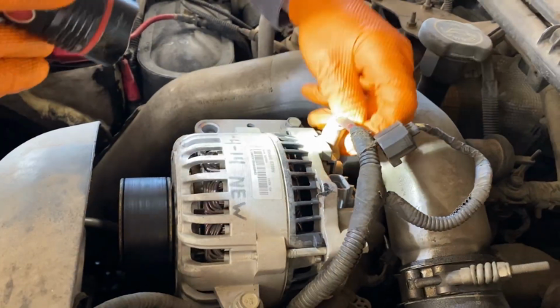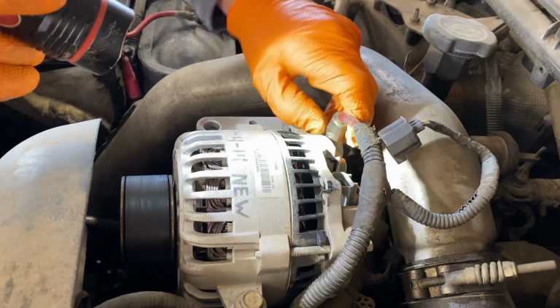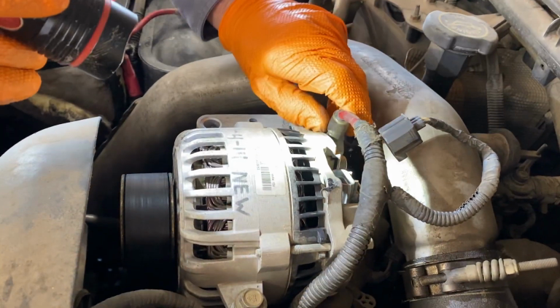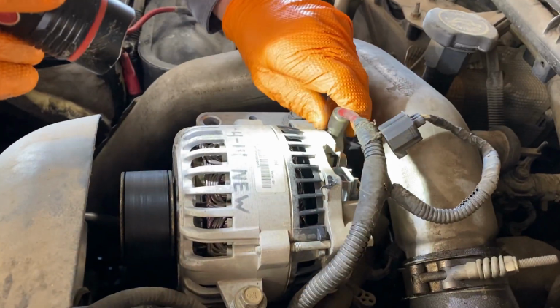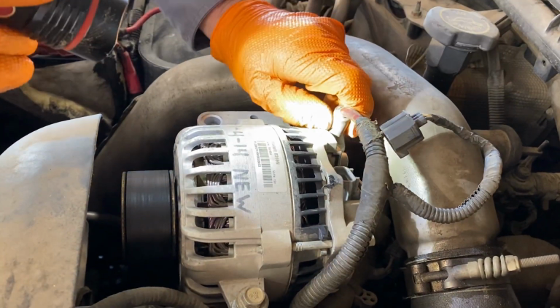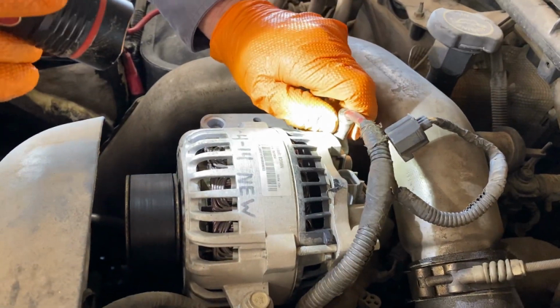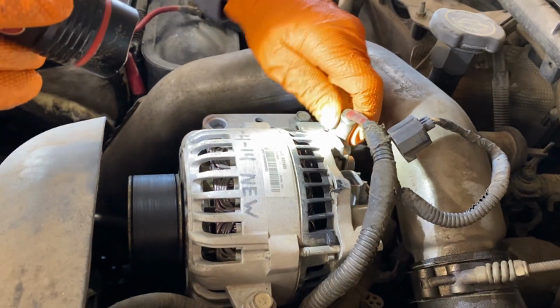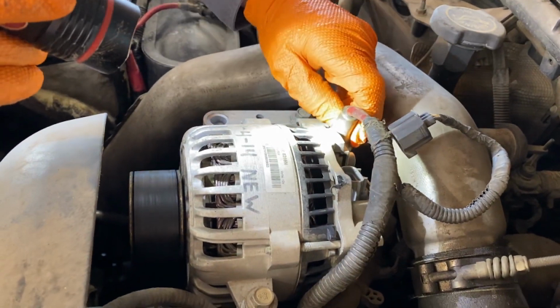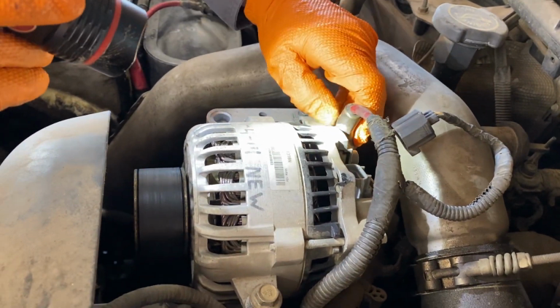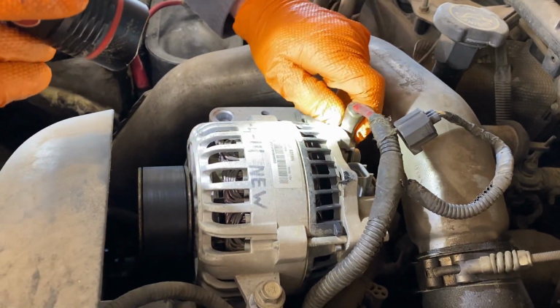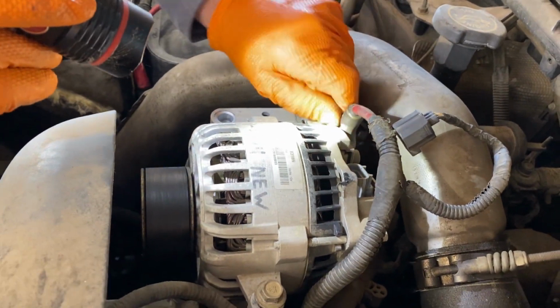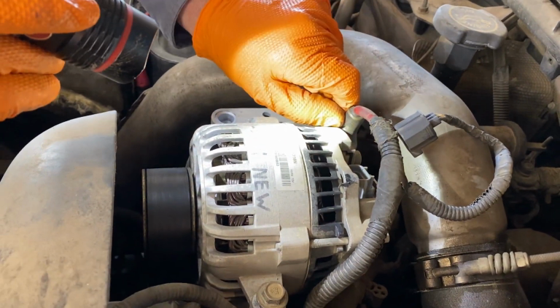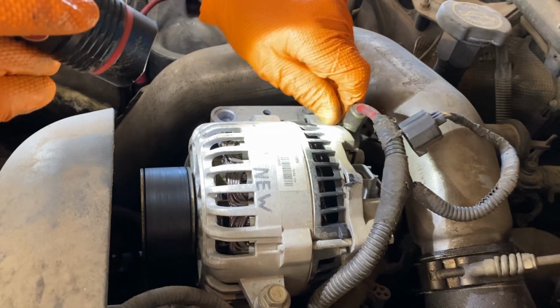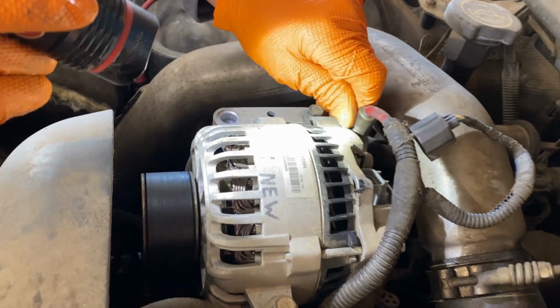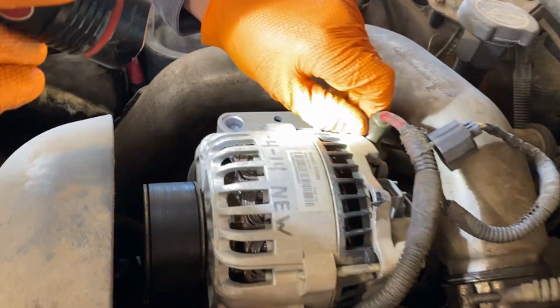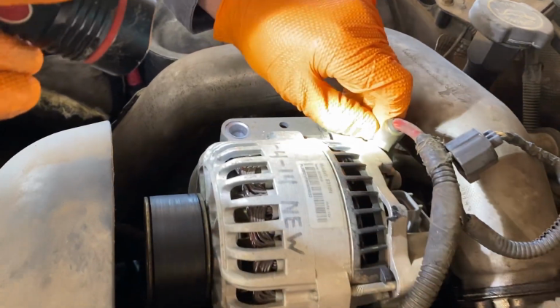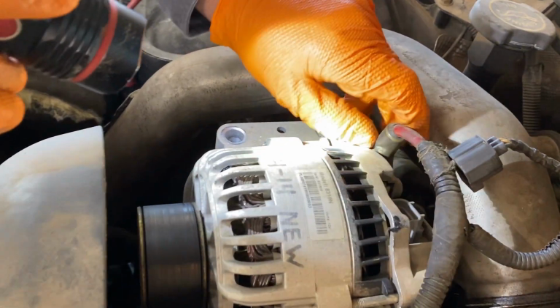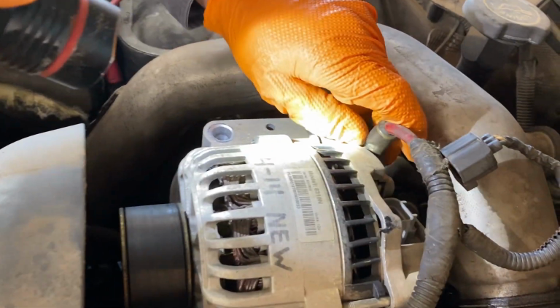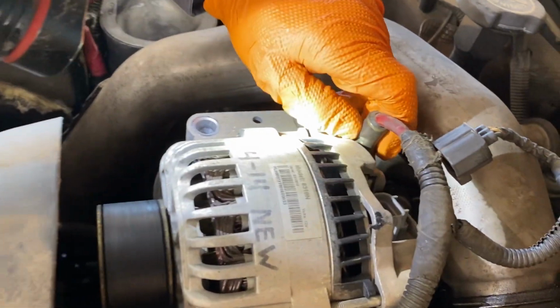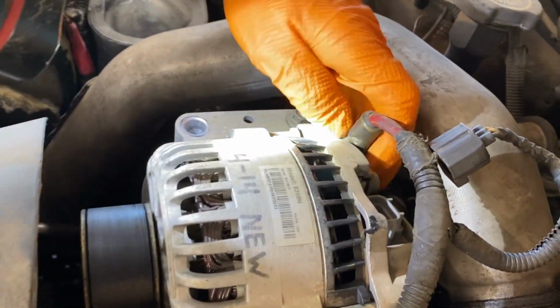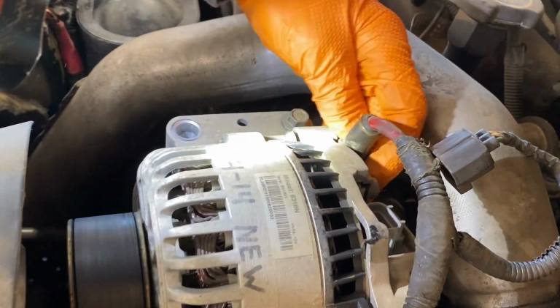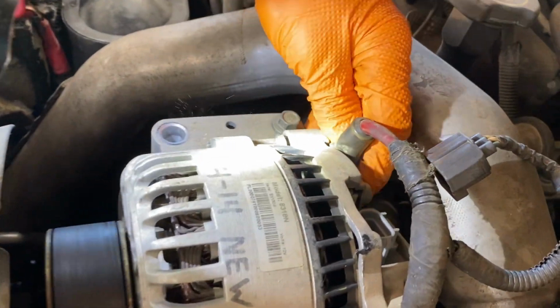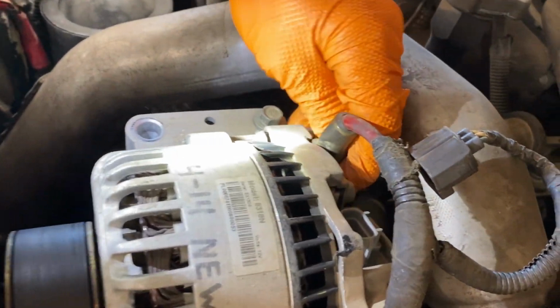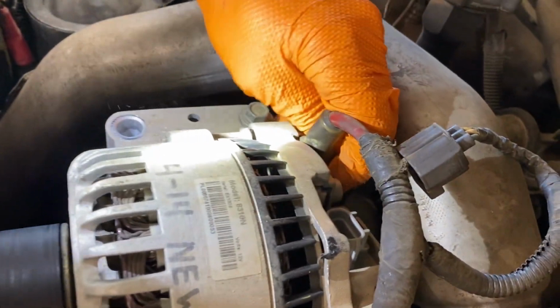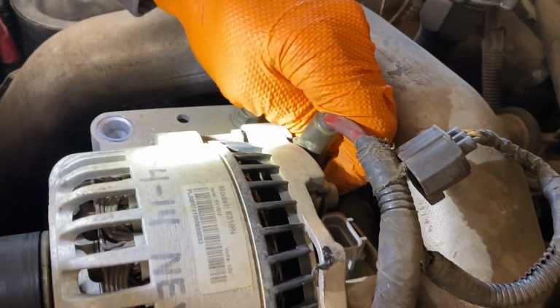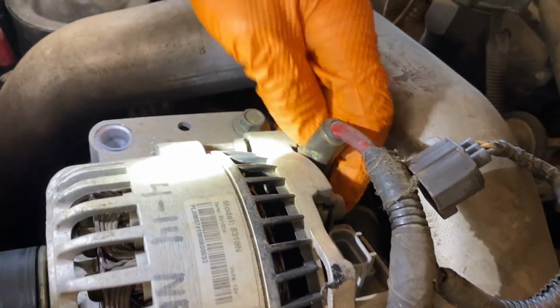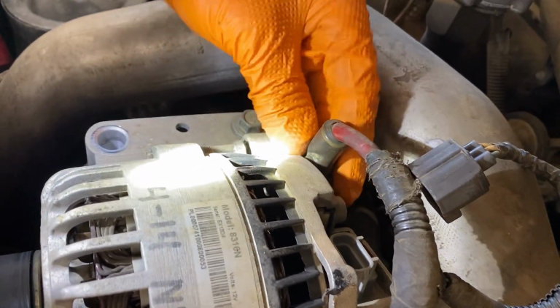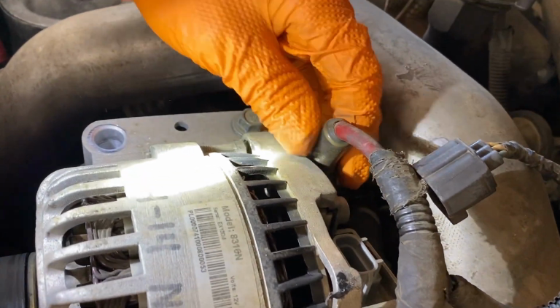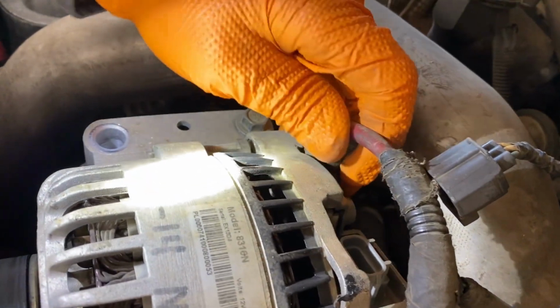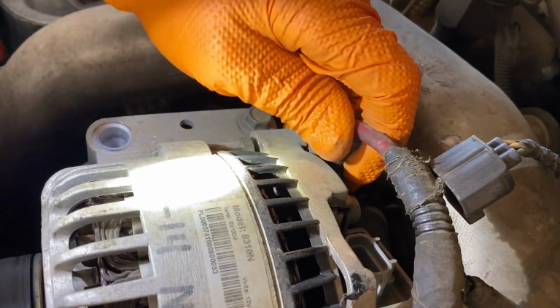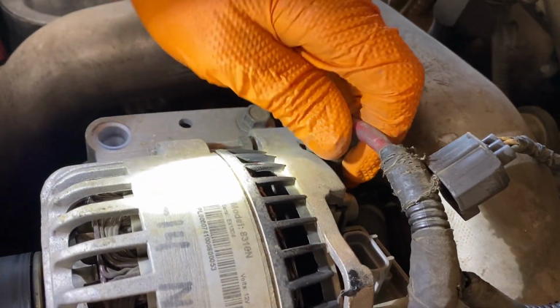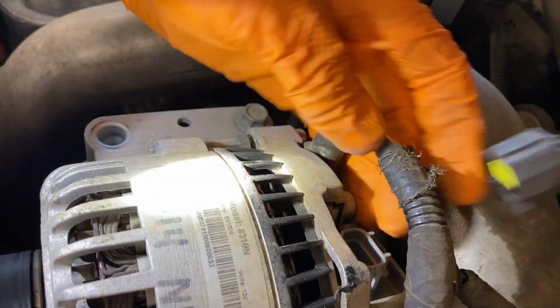Right there almost rubbed through. You want to watch that so you don't rub through to the frame on your alternator wiring.